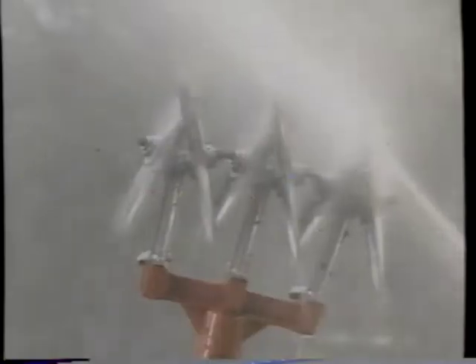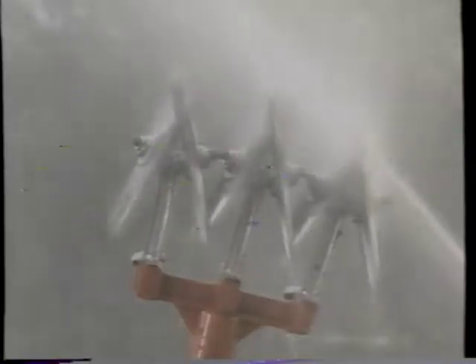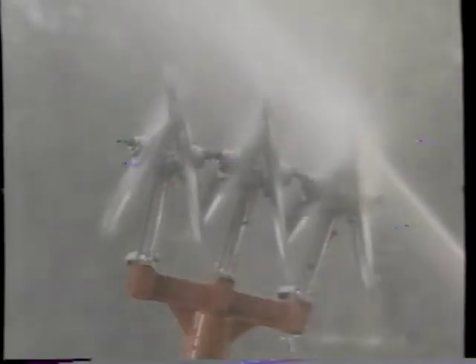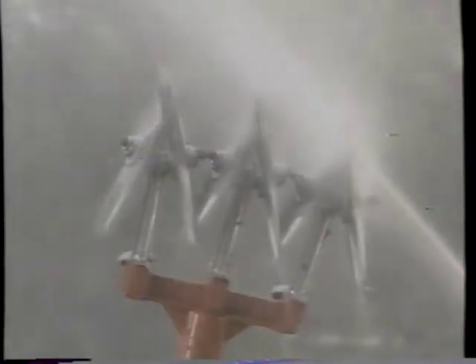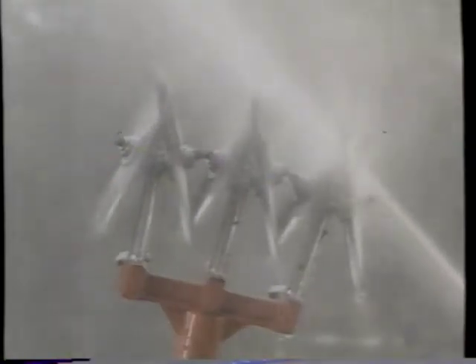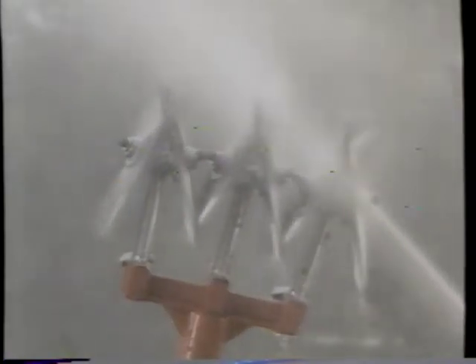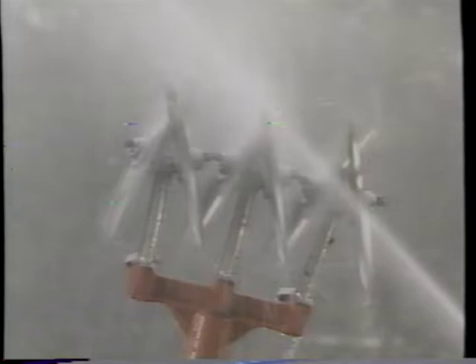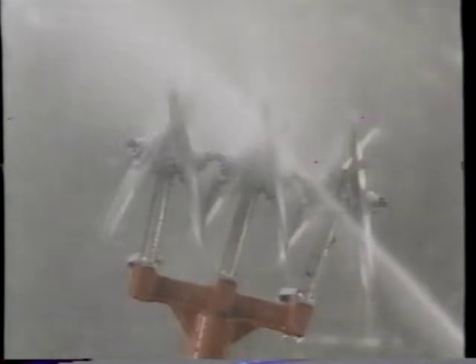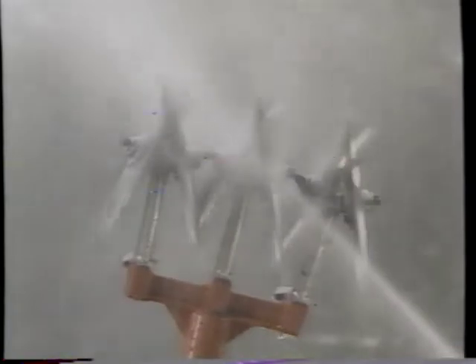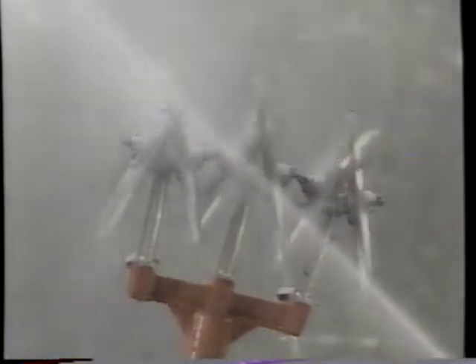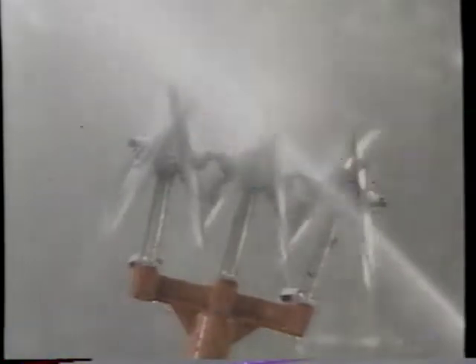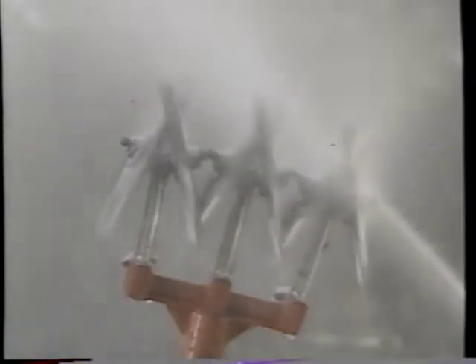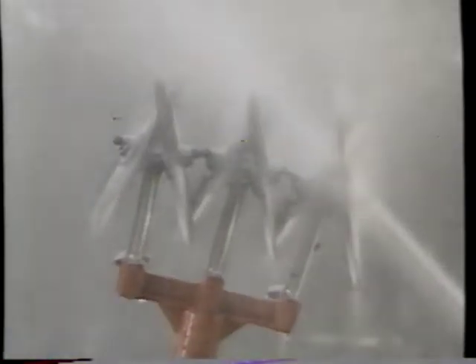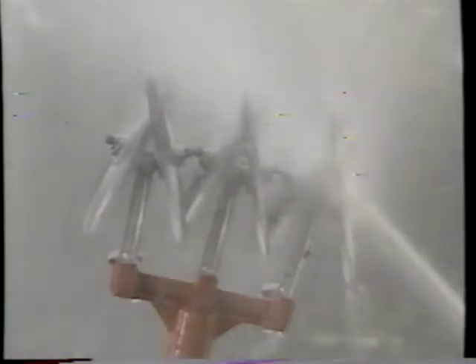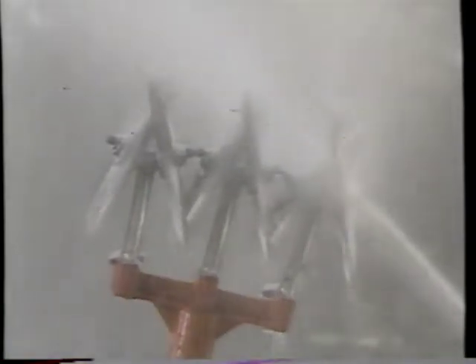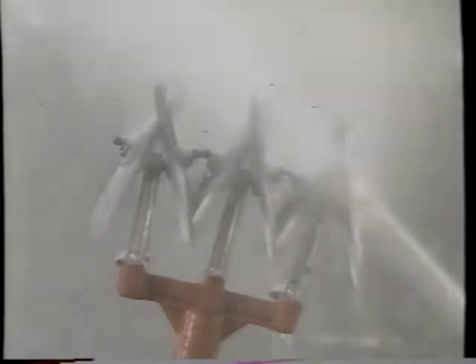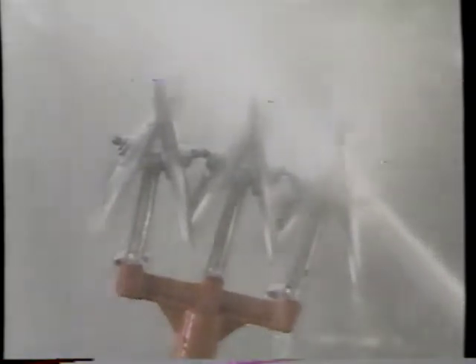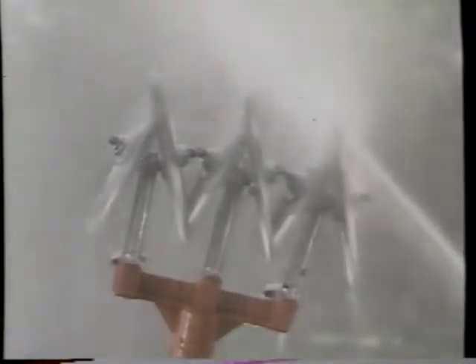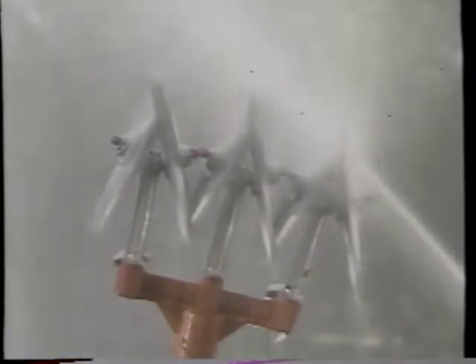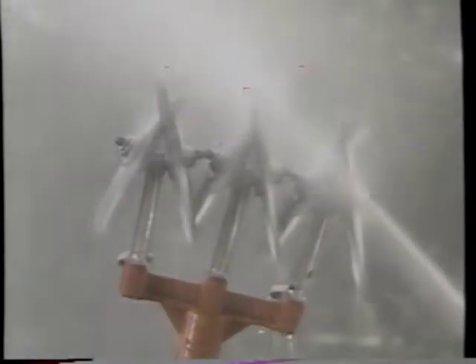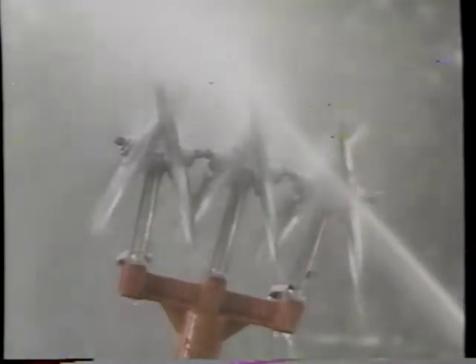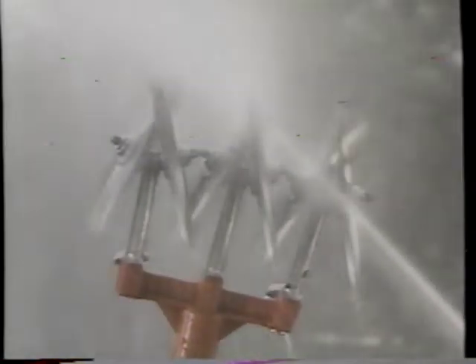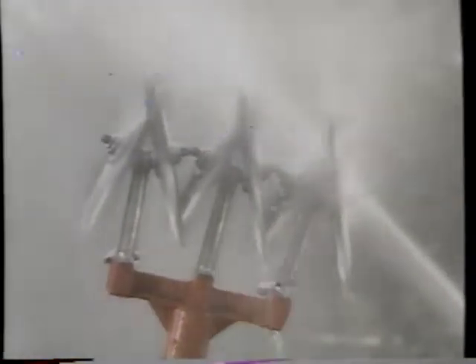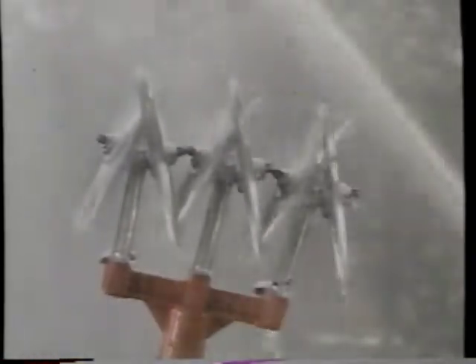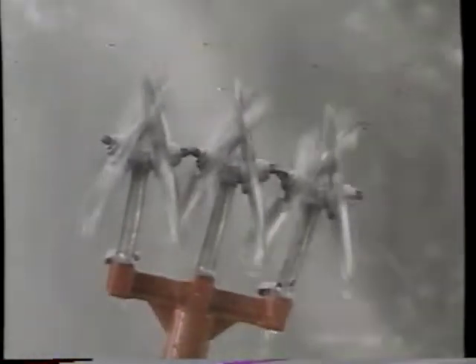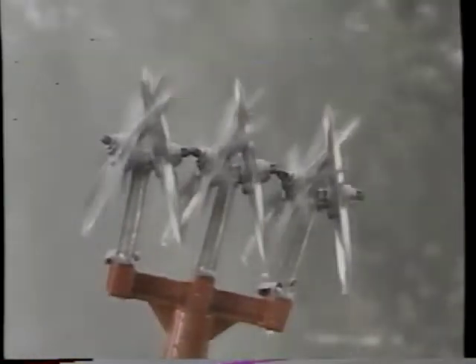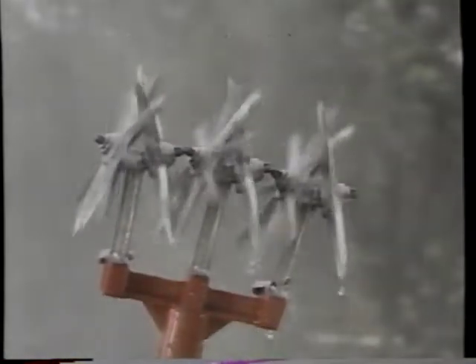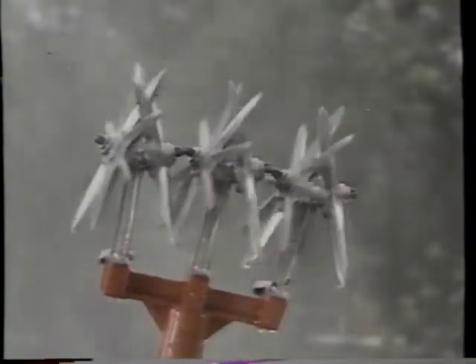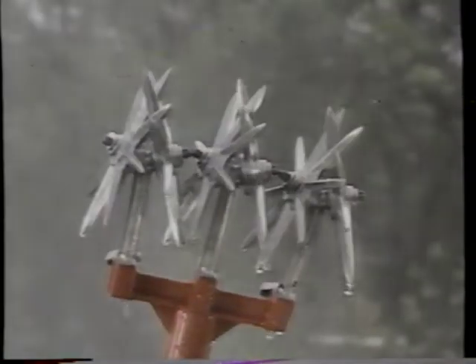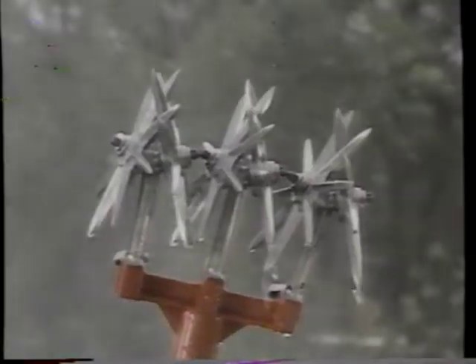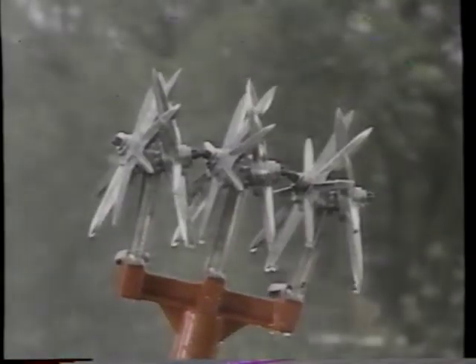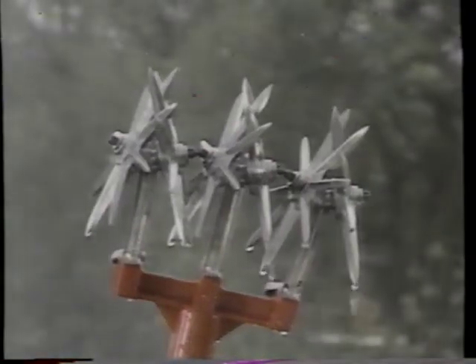The Garden Weasel is made of a rust-free alloy that's virtually self-cleaning. Simply hose it off and allow it to dry.